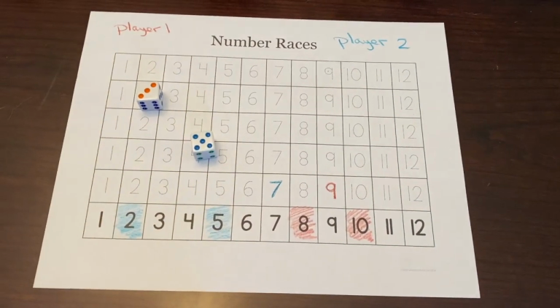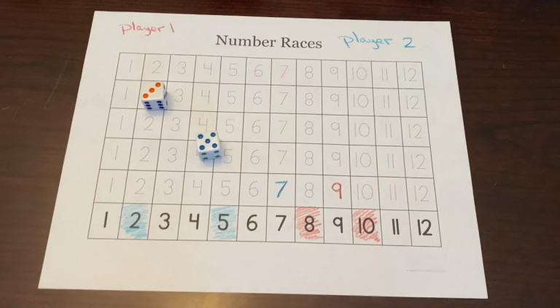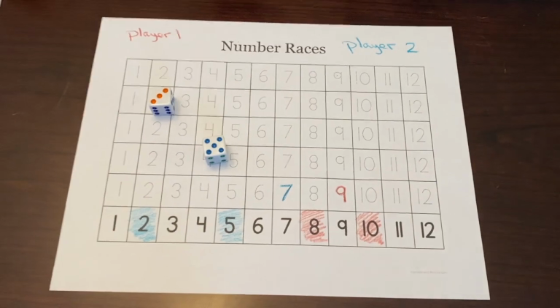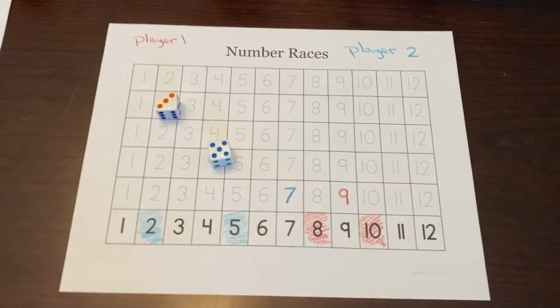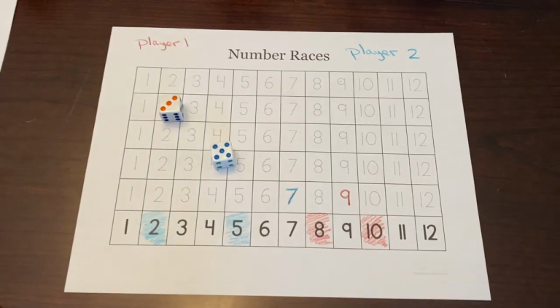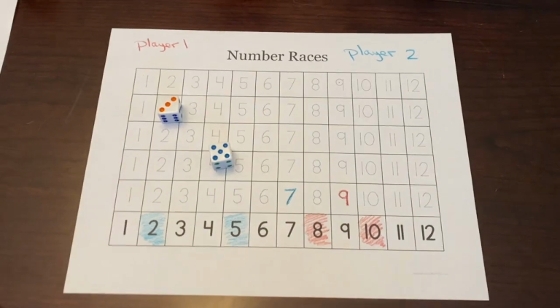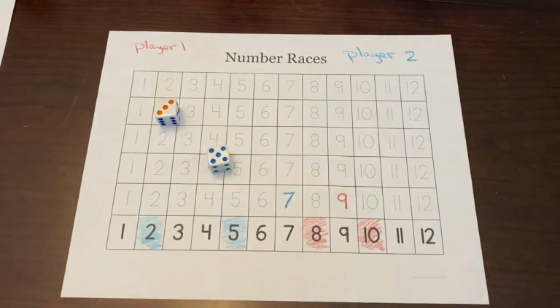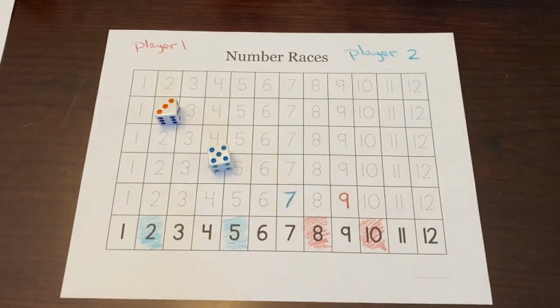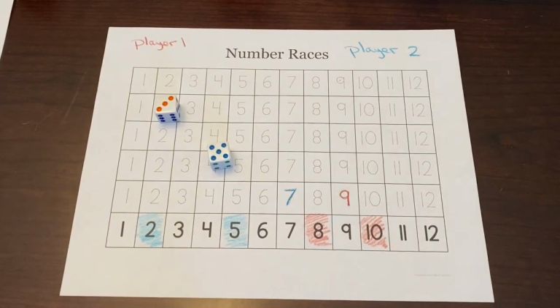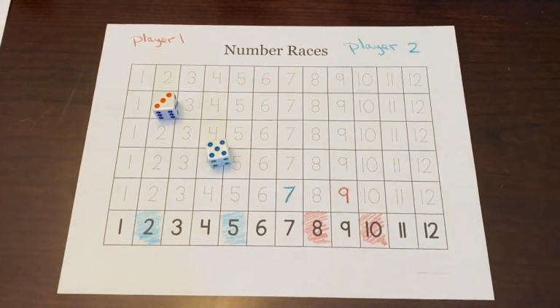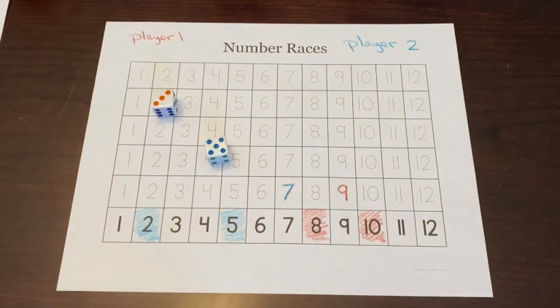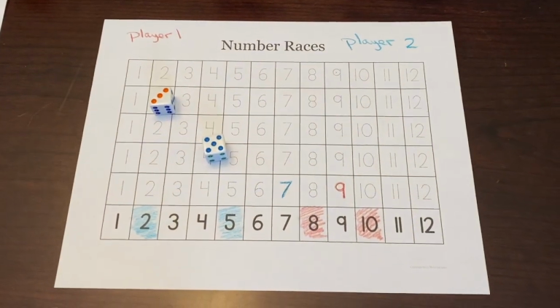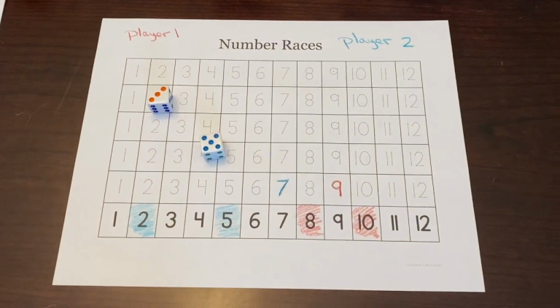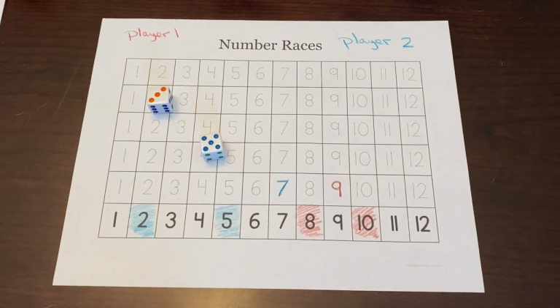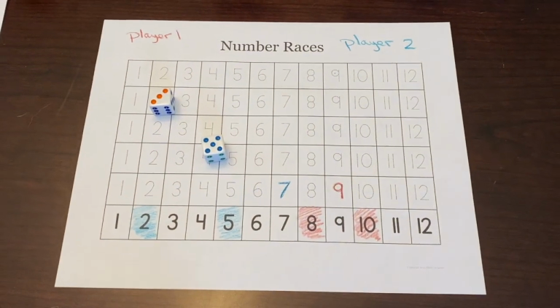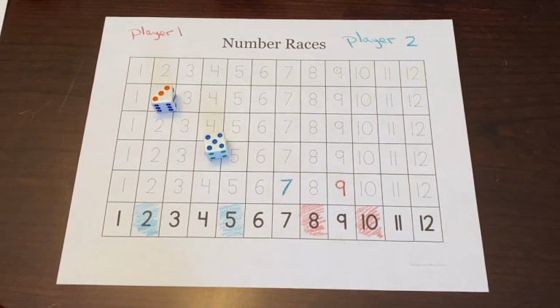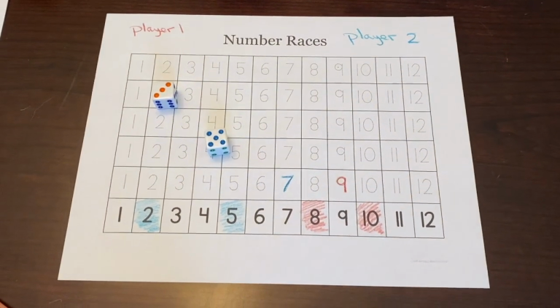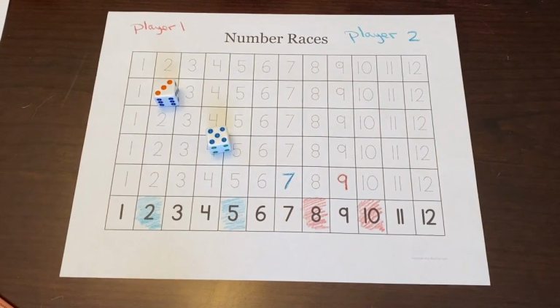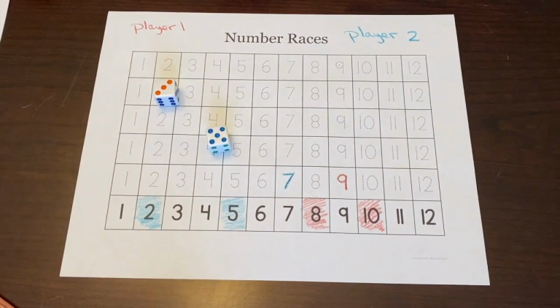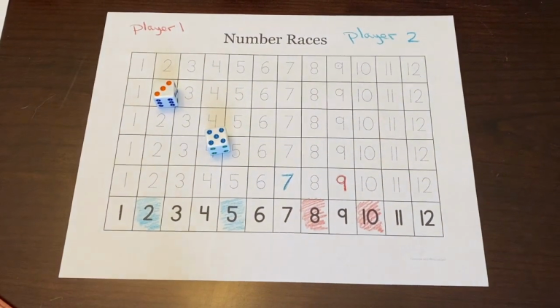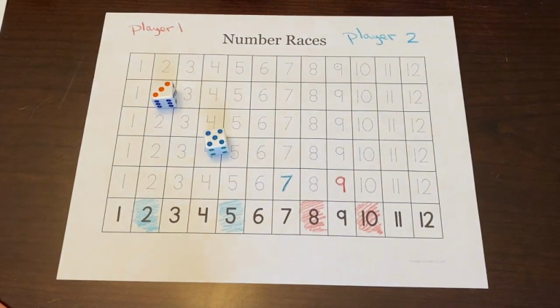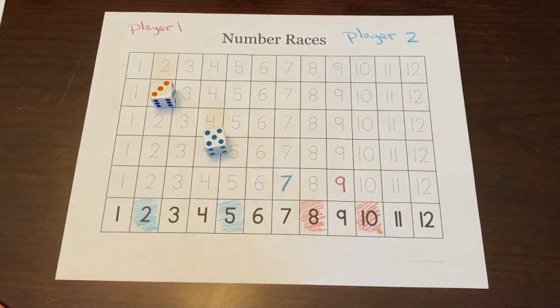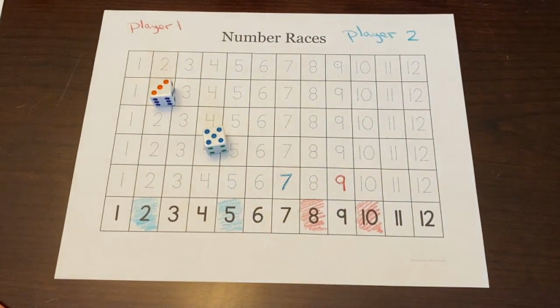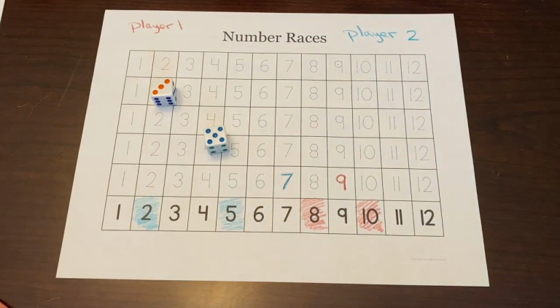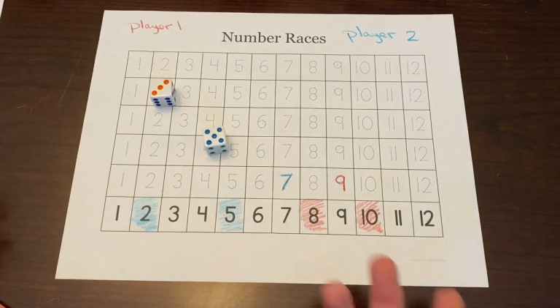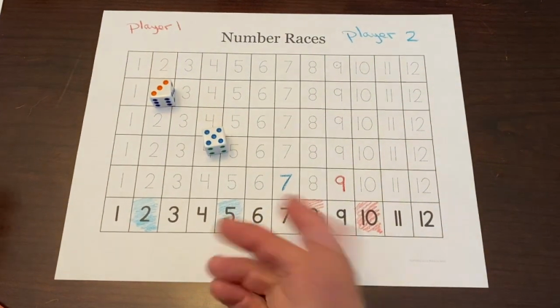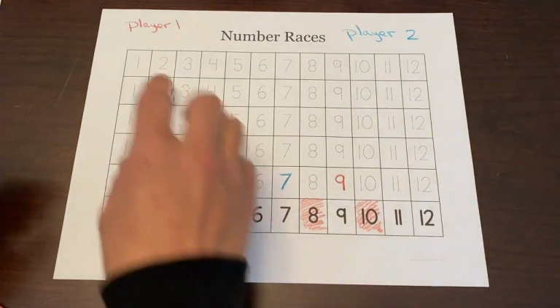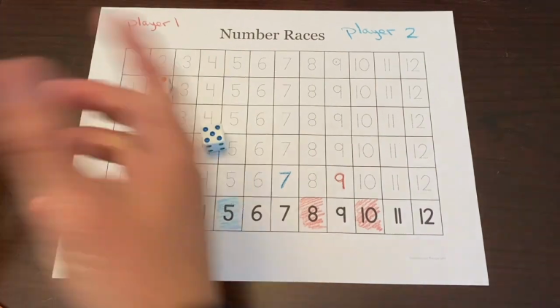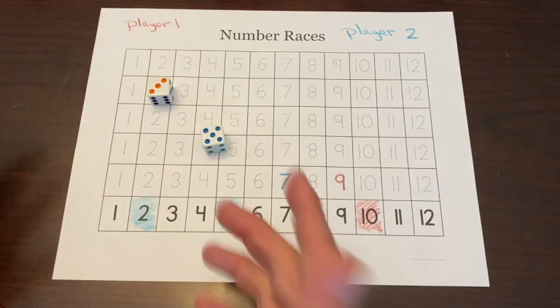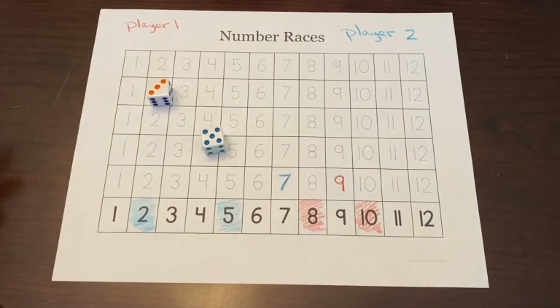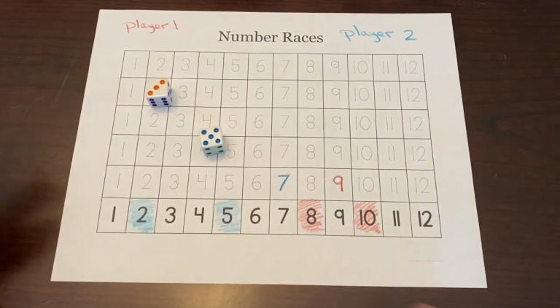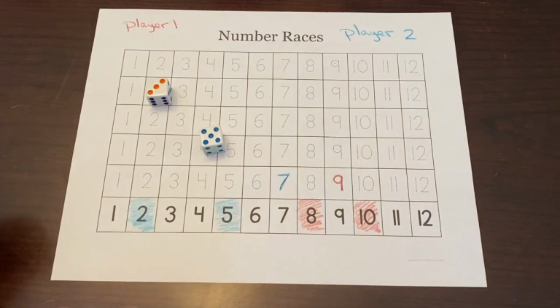For first grade, we need to be learning our sums to 10. And second grade is to 20.